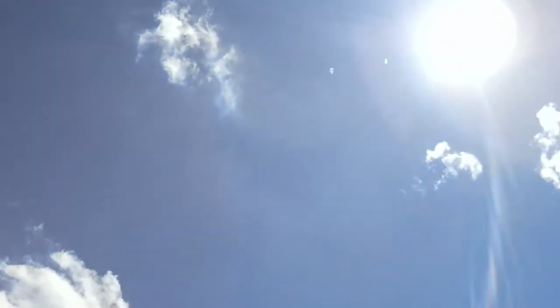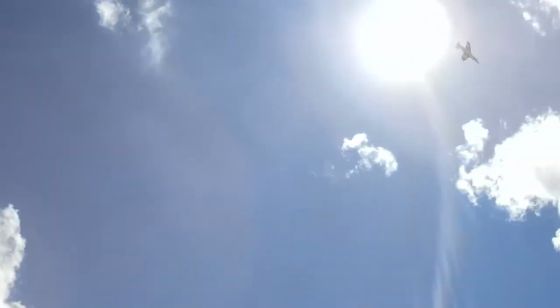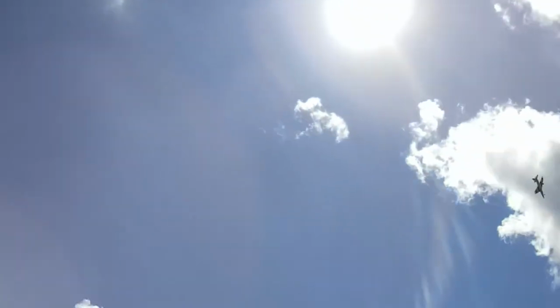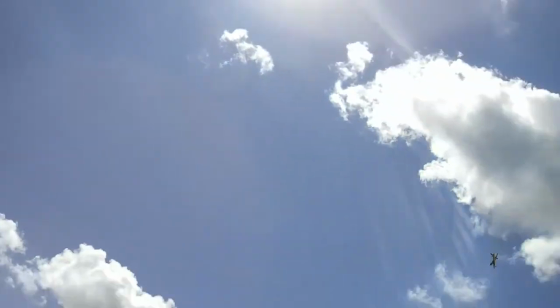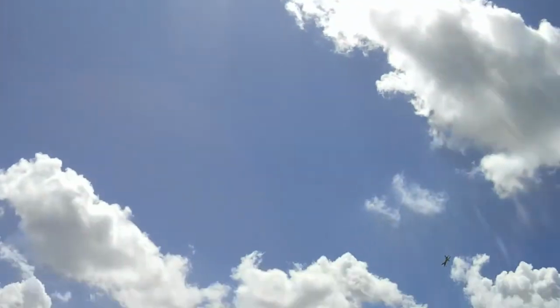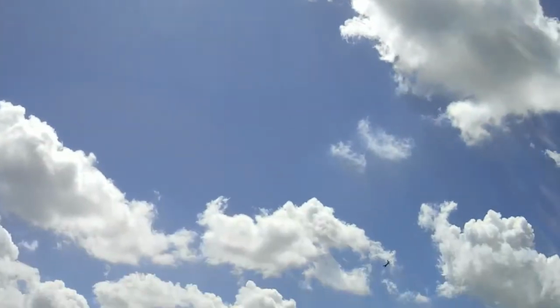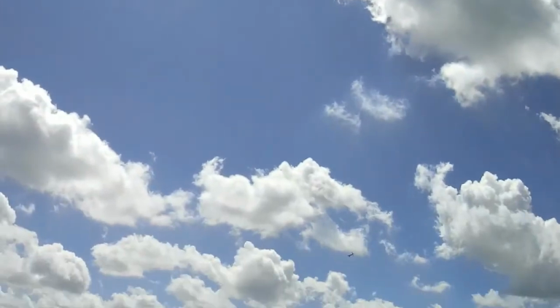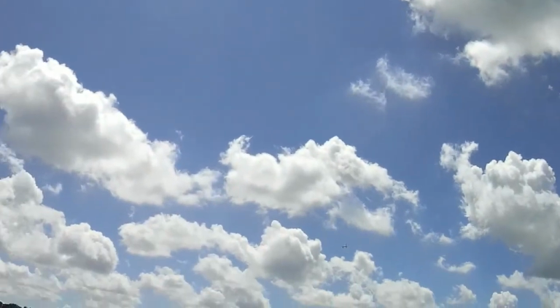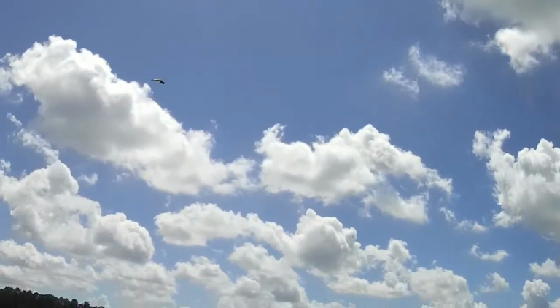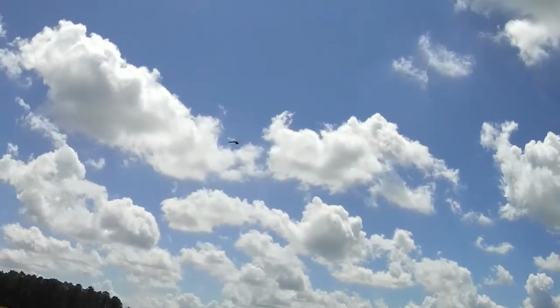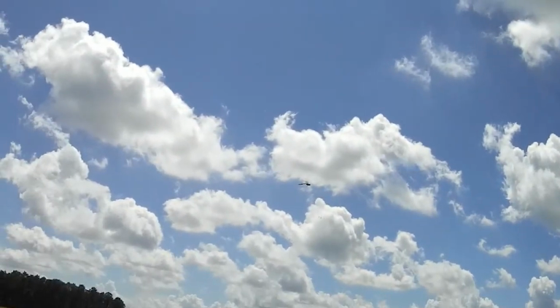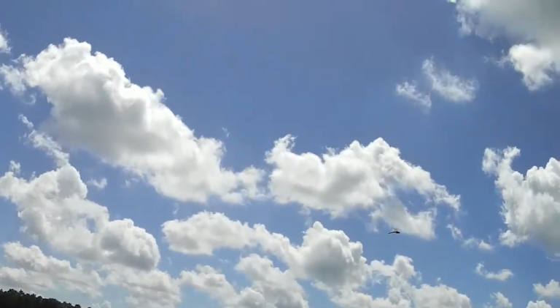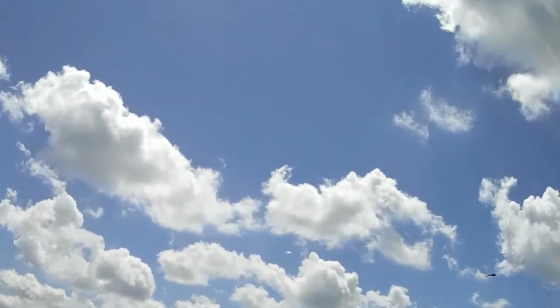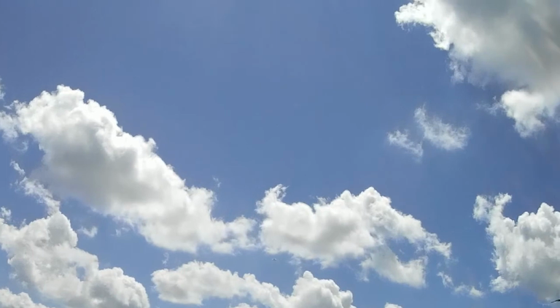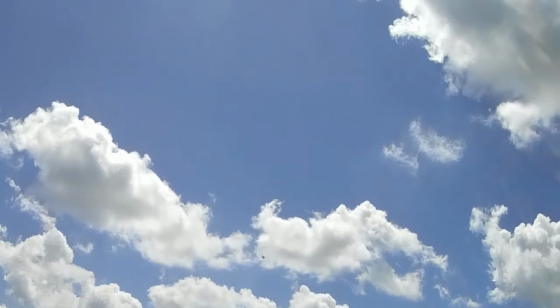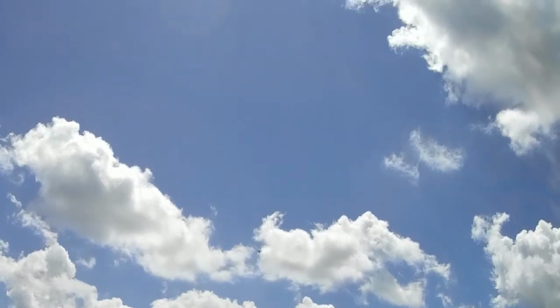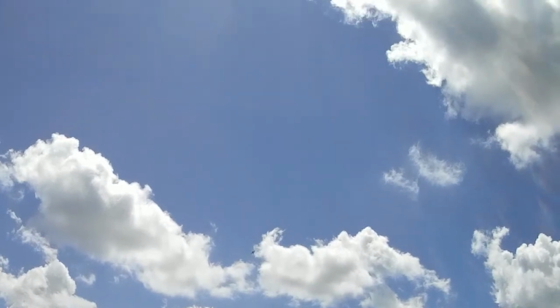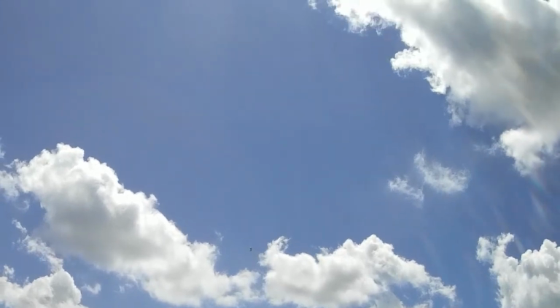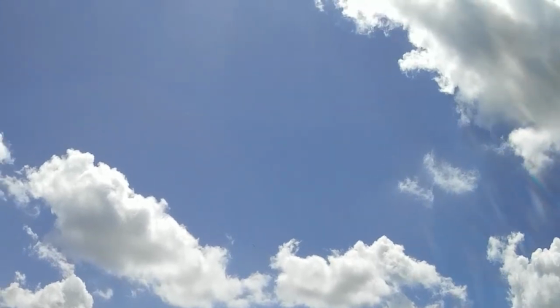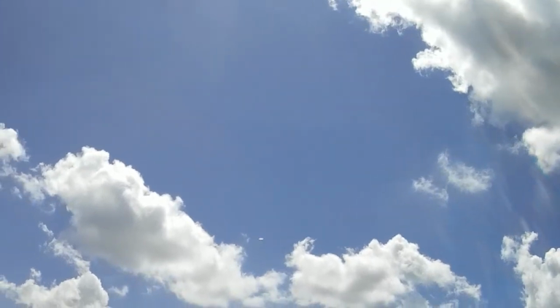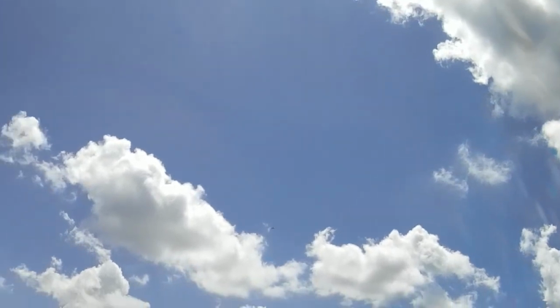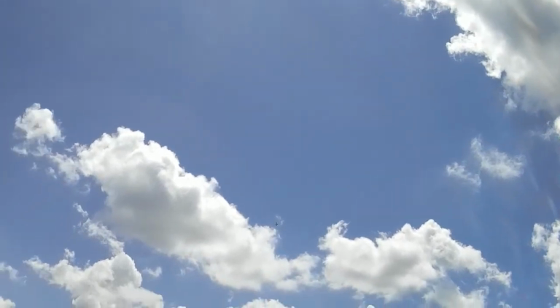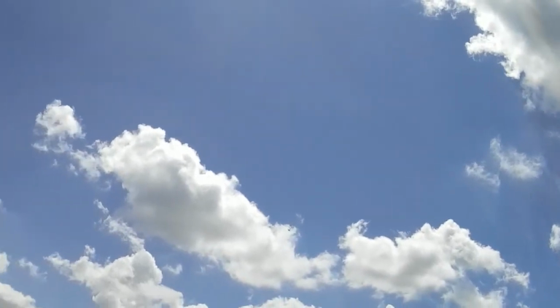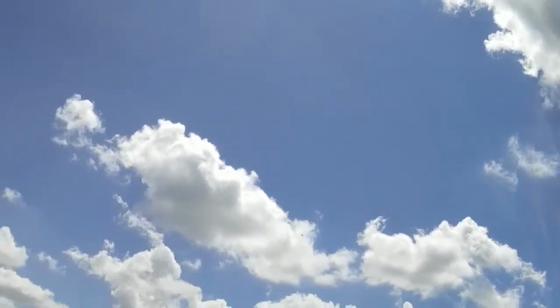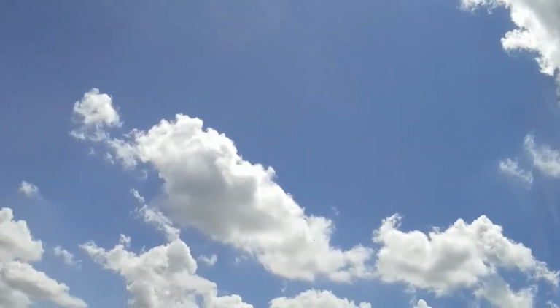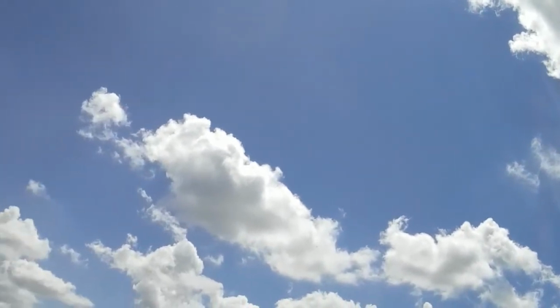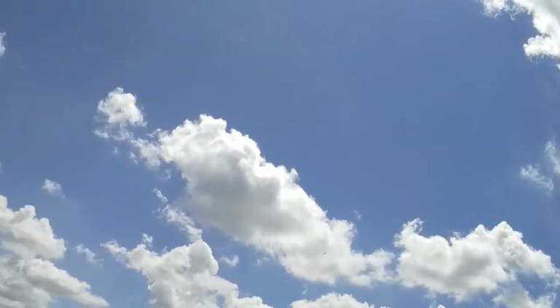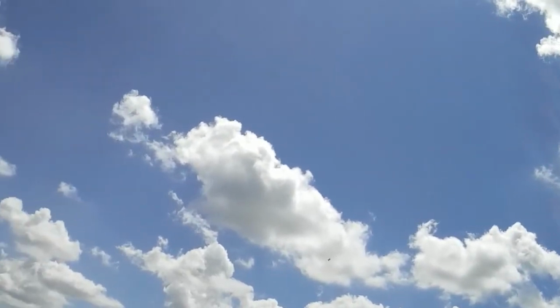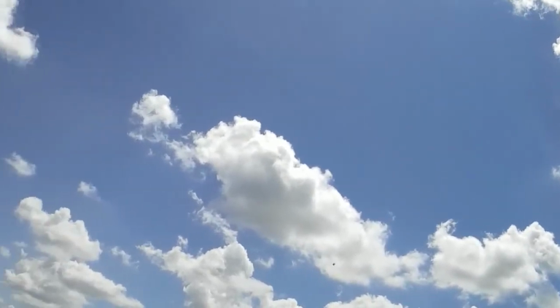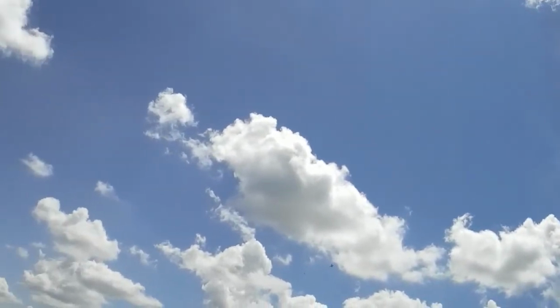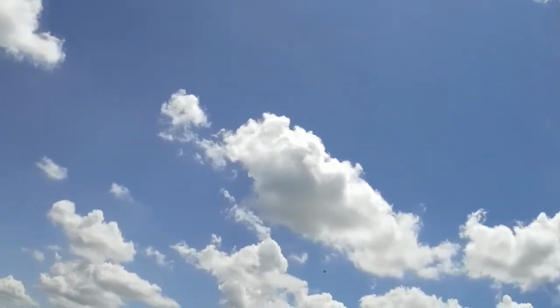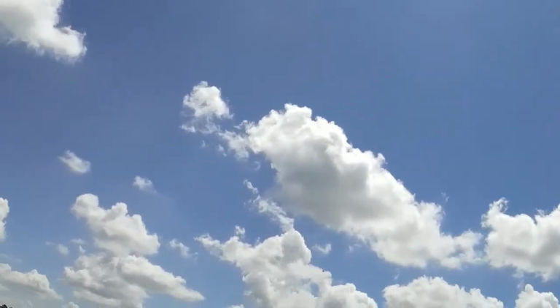Well, thanks for checking in. This is a flight log for the Habu 180. Thanks again, bye.